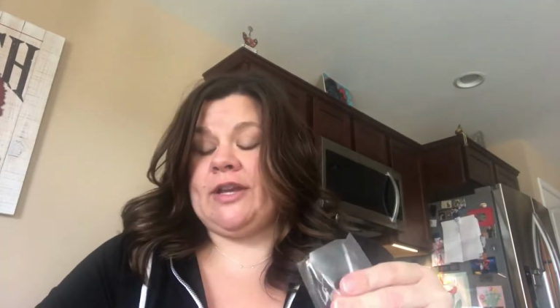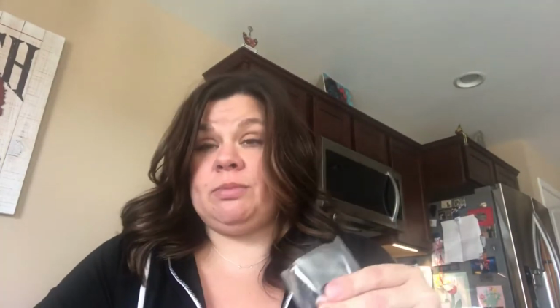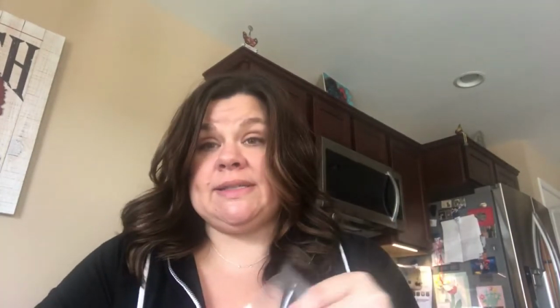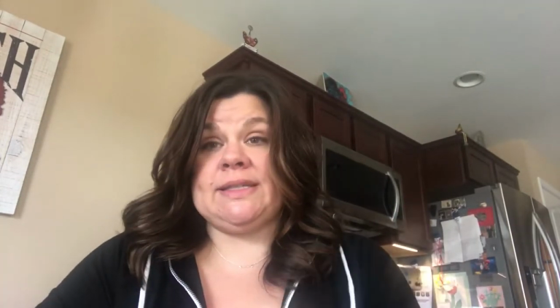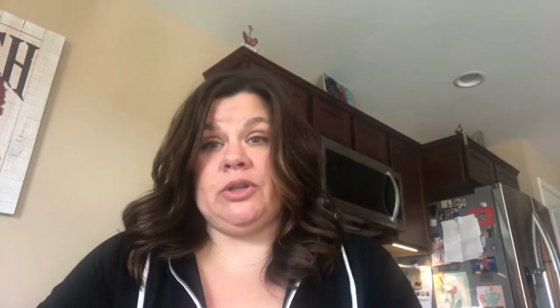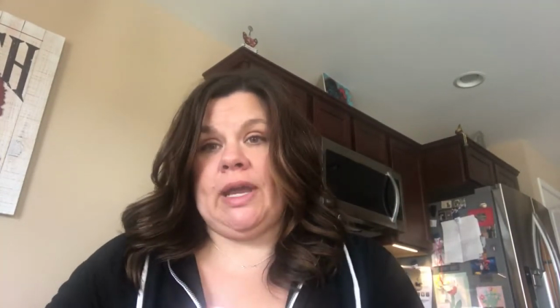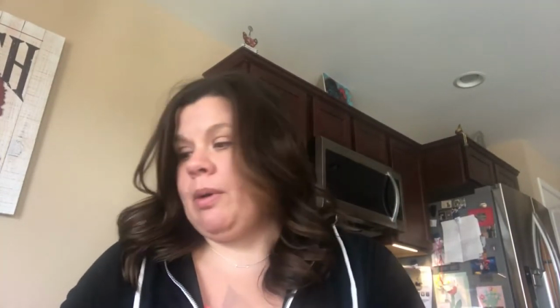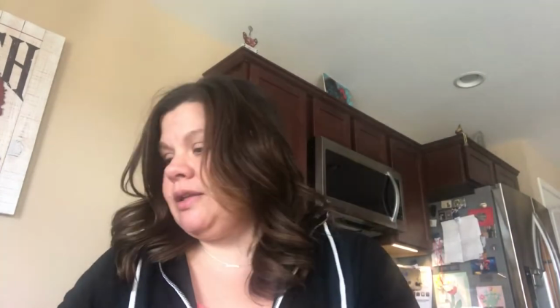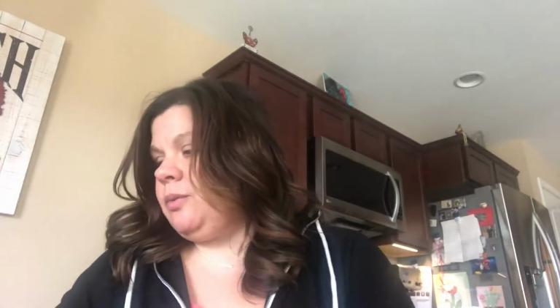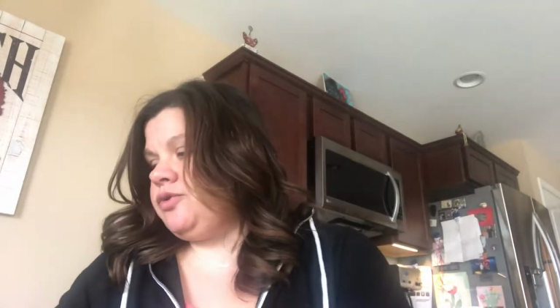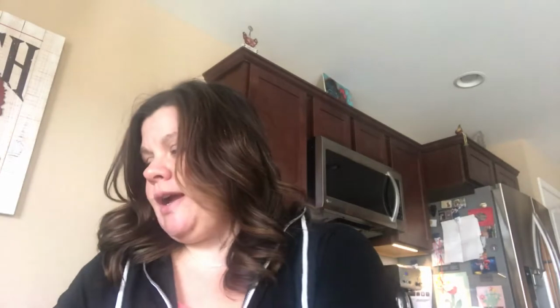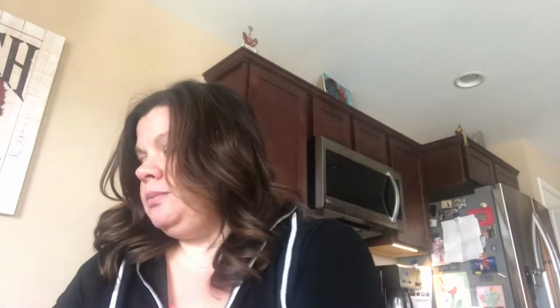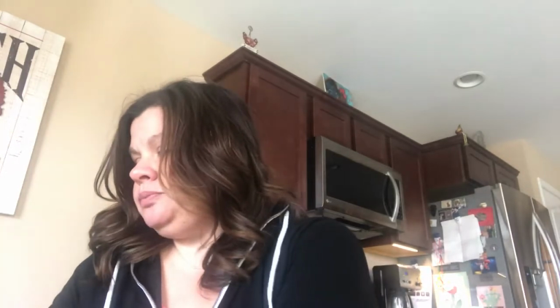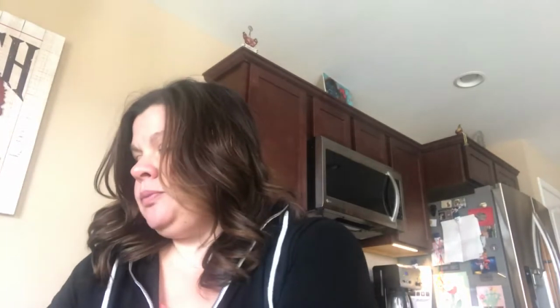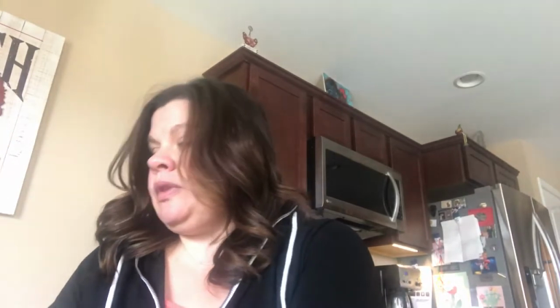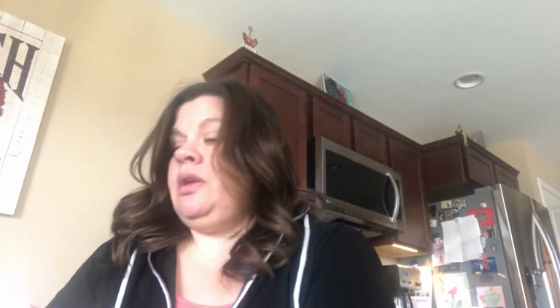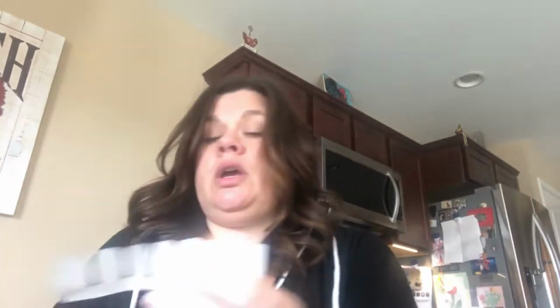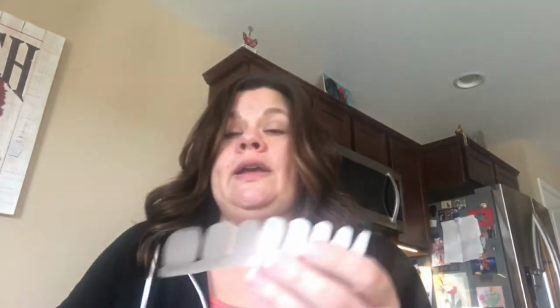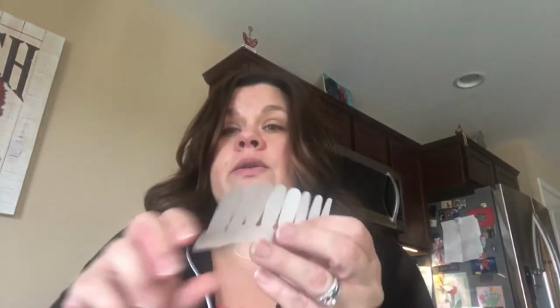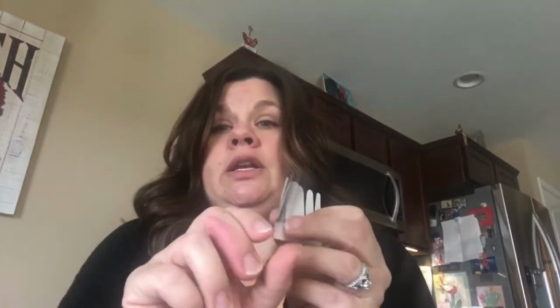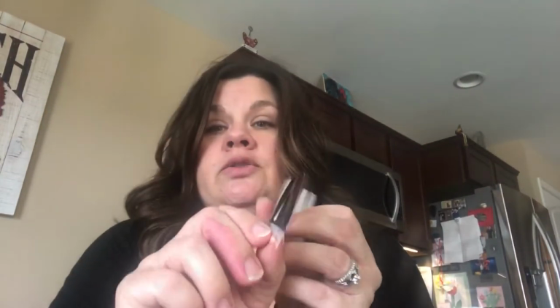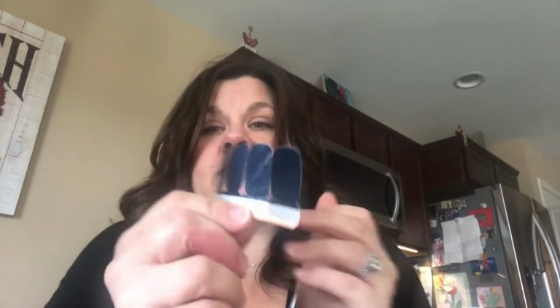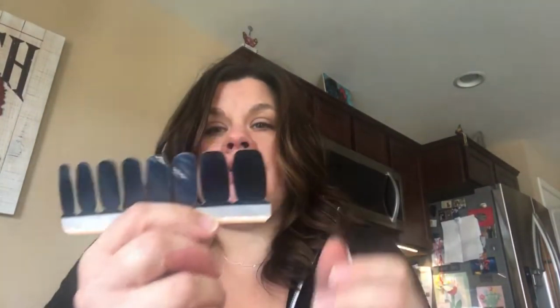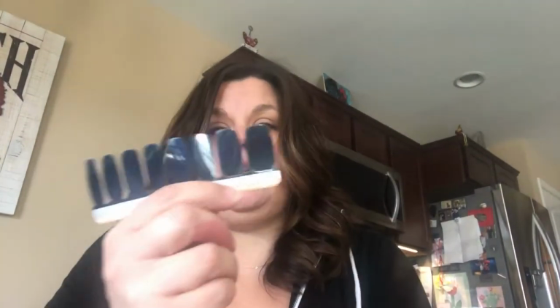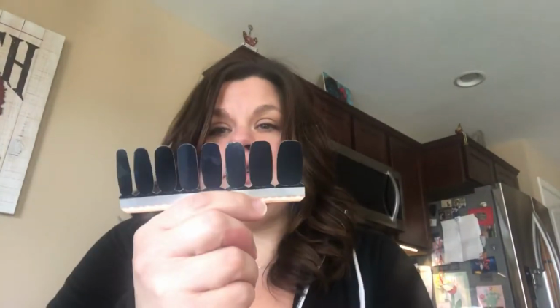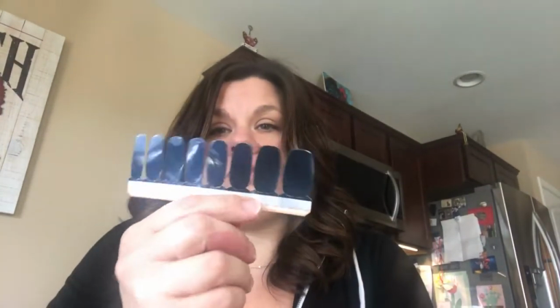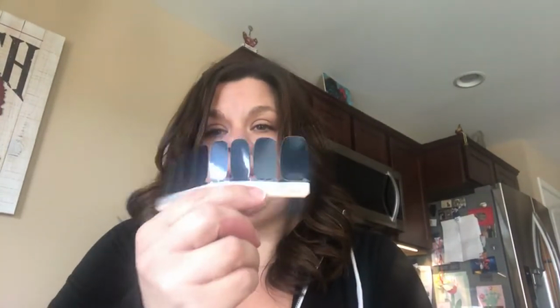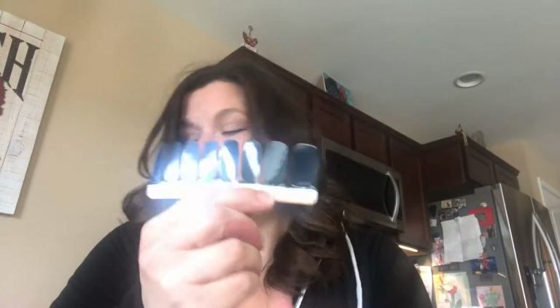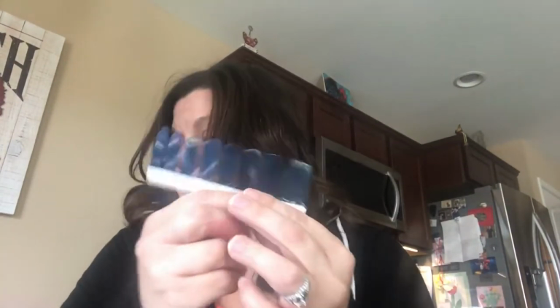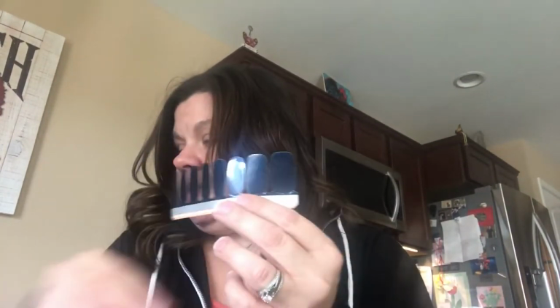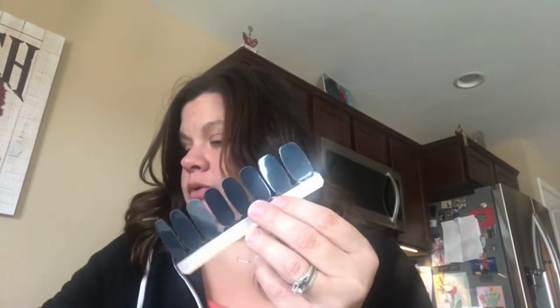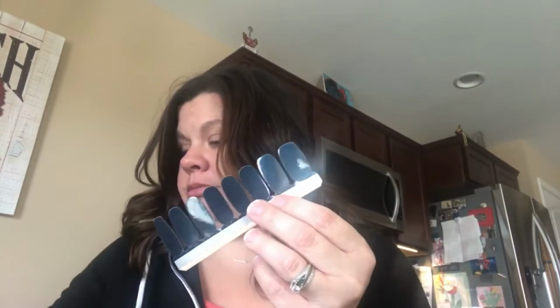Just use your flat iron and press that back together — heat it up and press it back together. It keeps them fresh because since it's real nail polish, it will dry out.